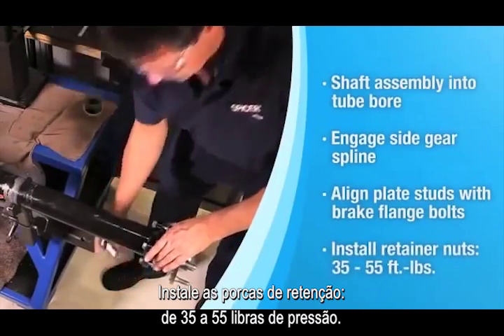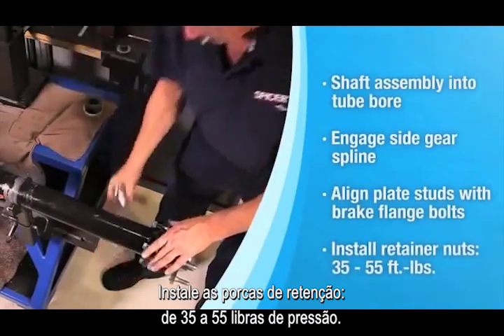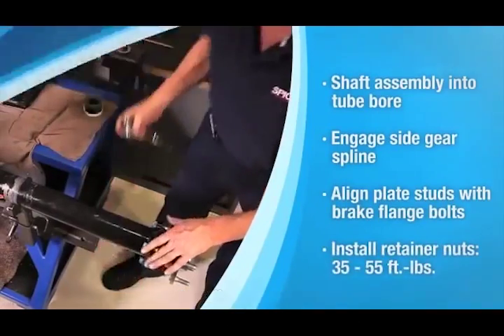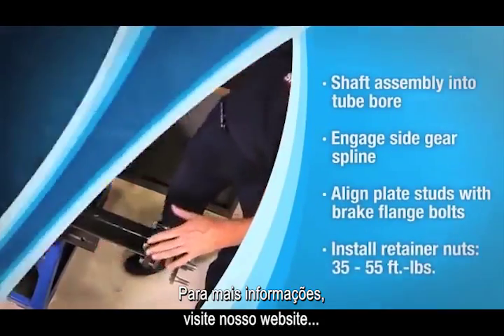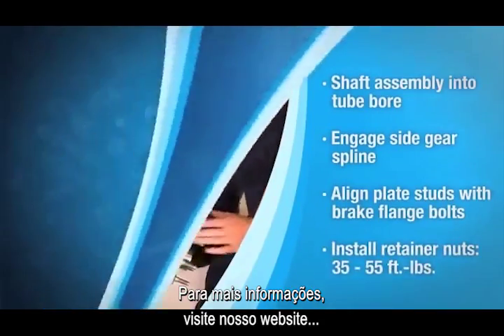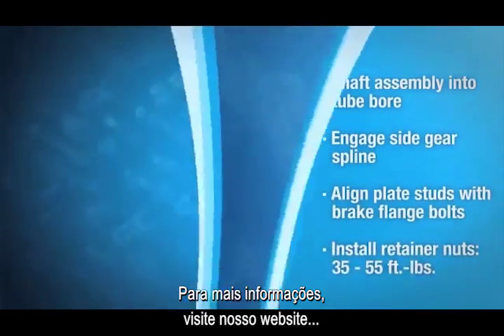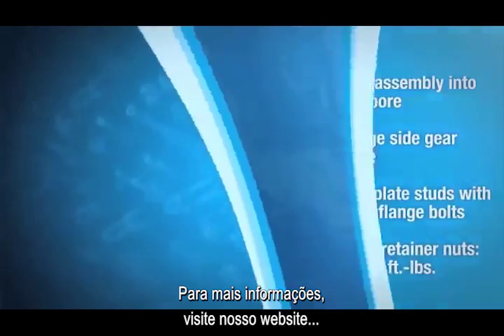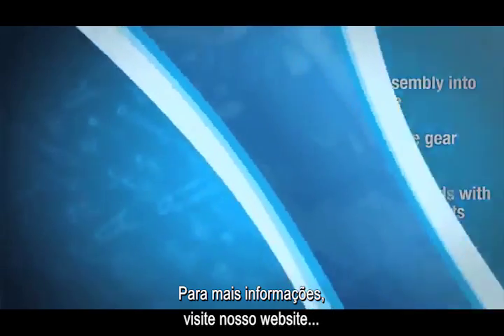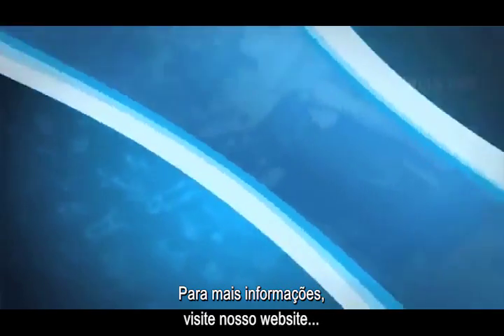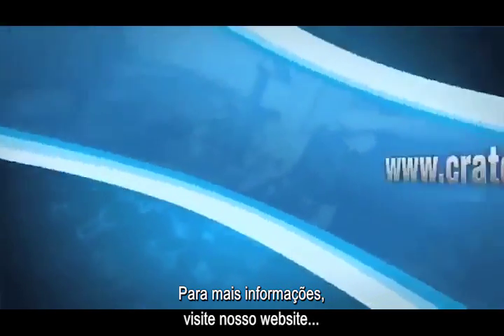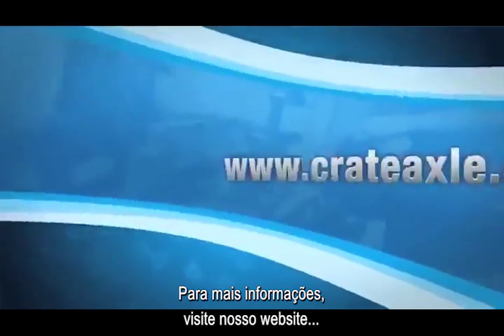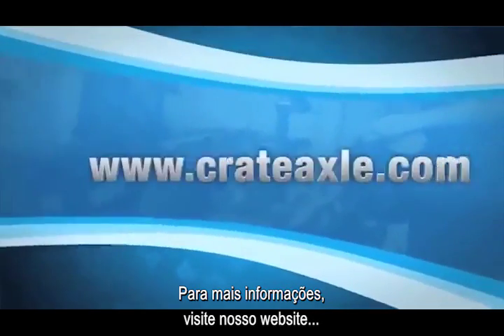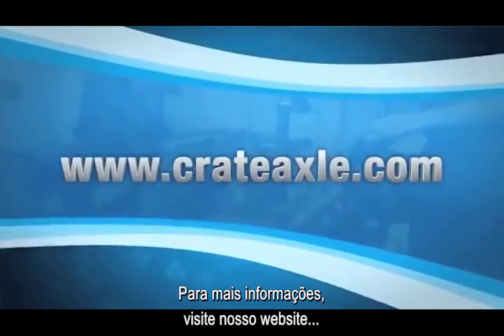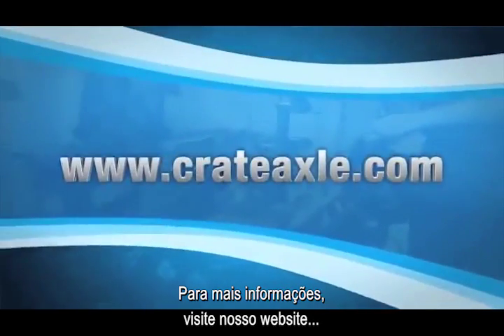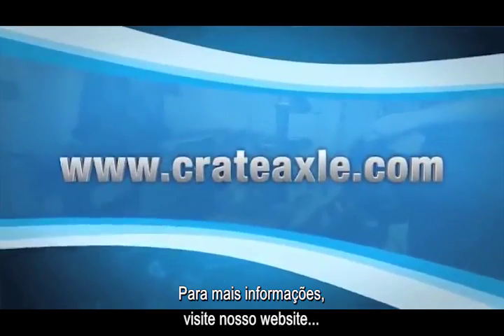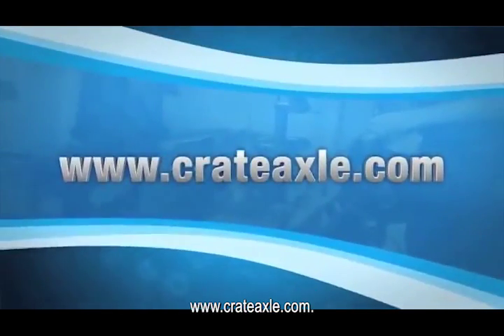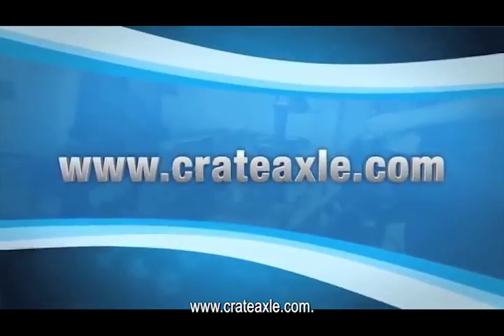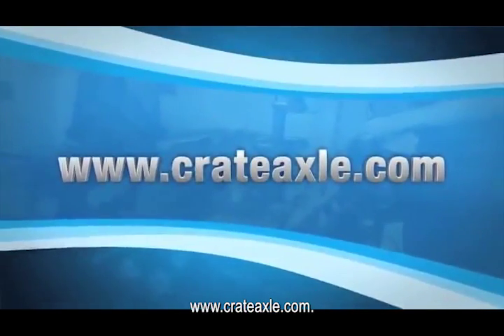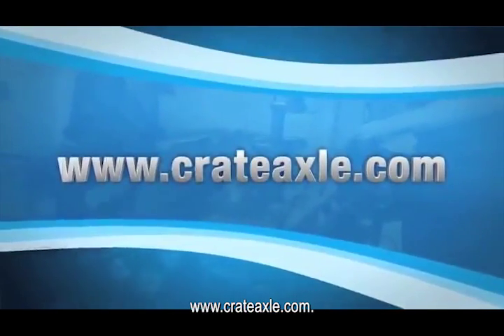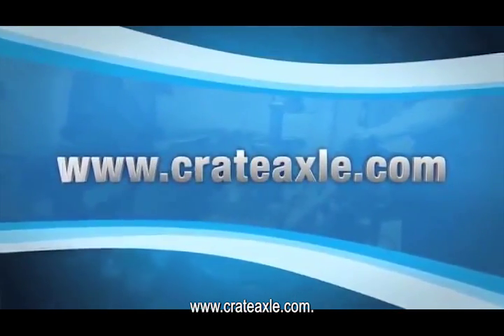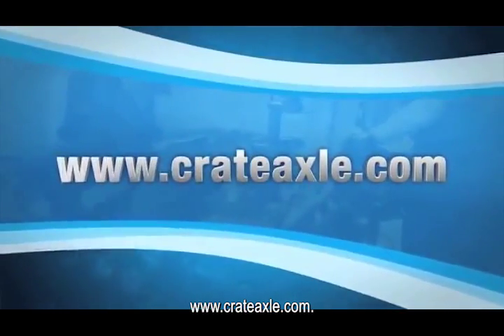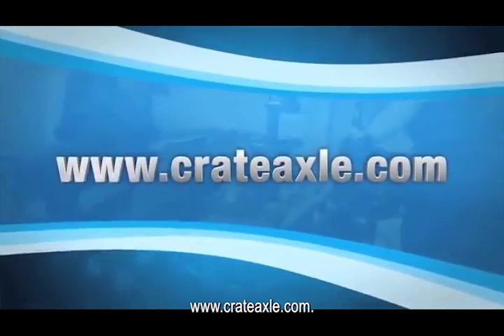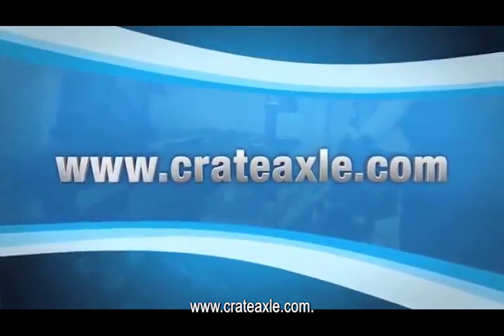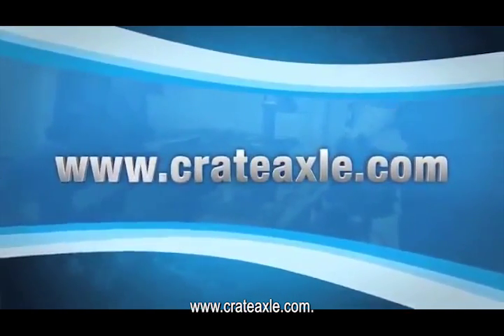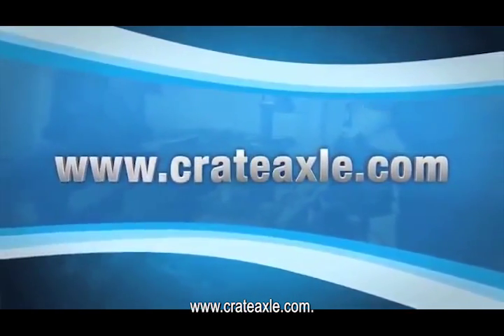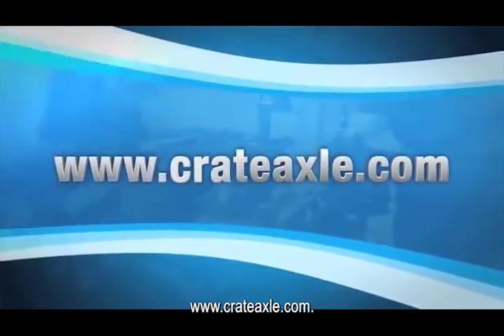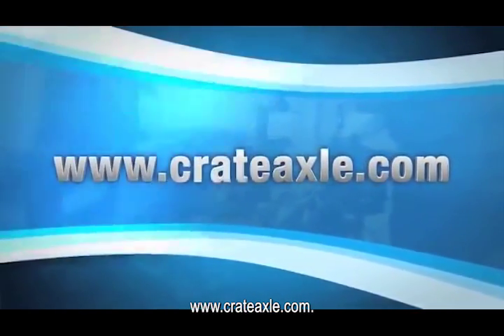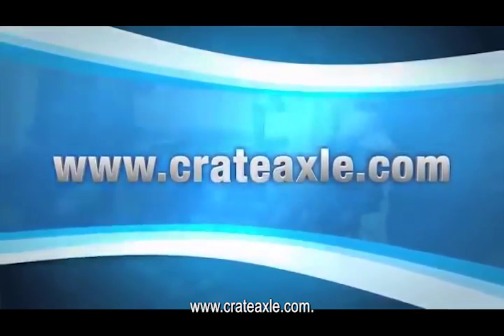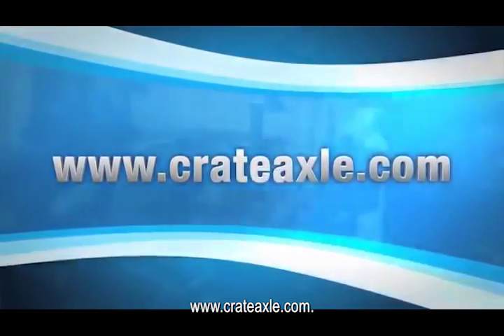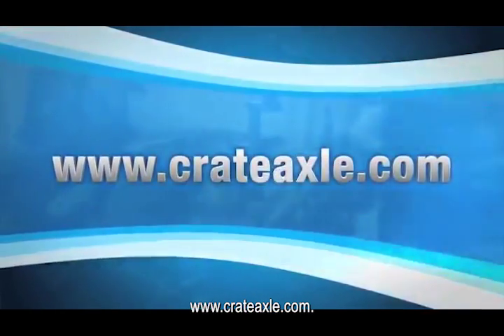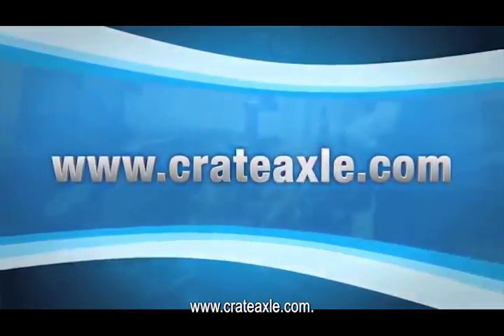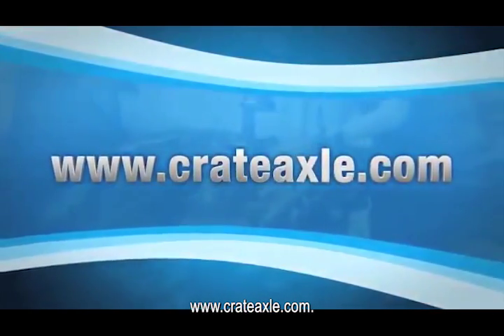For more information, visit us at our website, www.crateaxle.com.